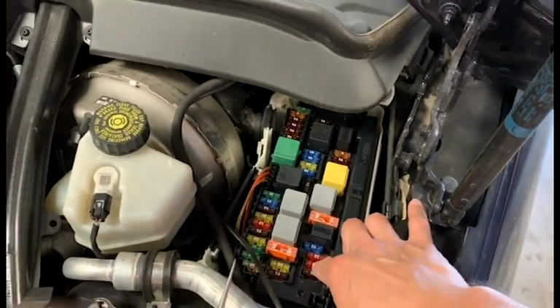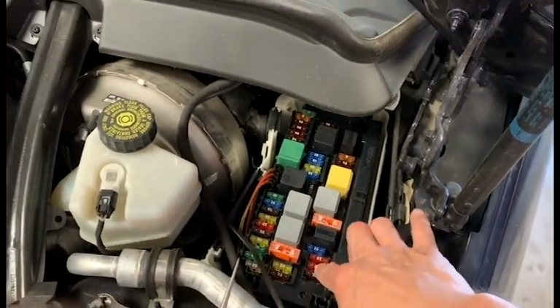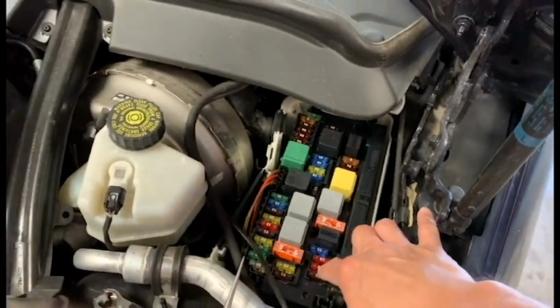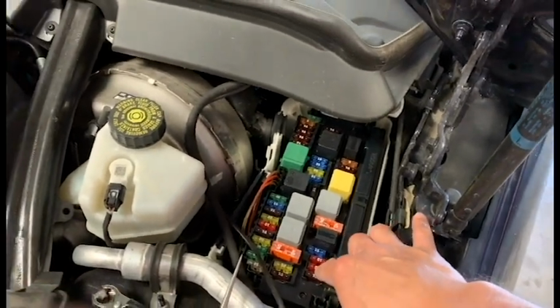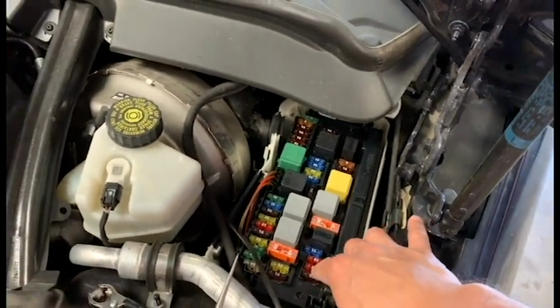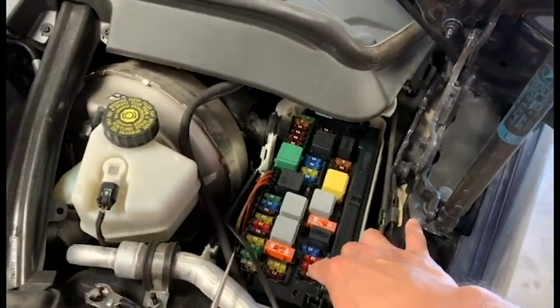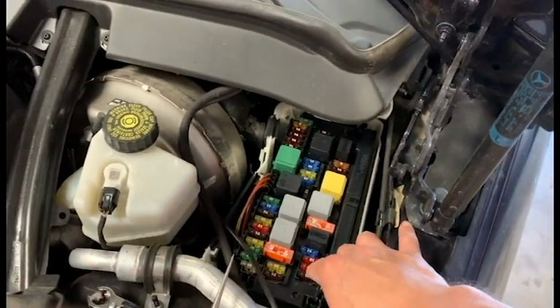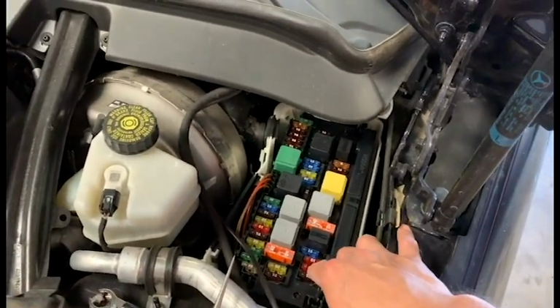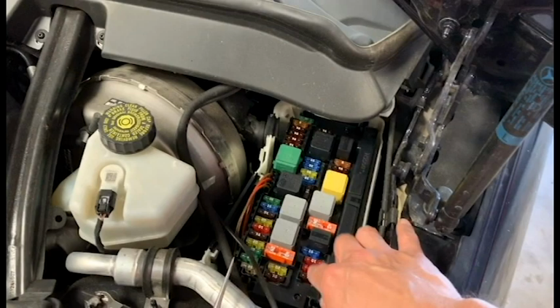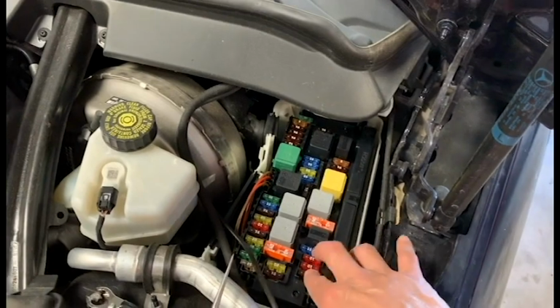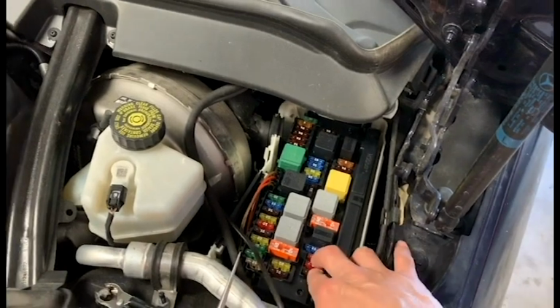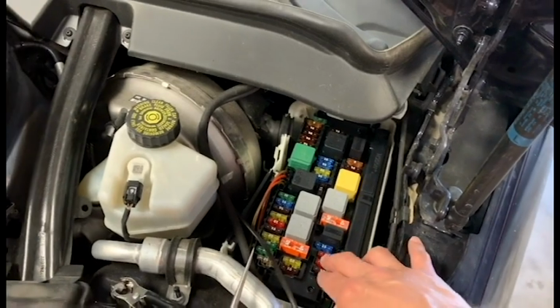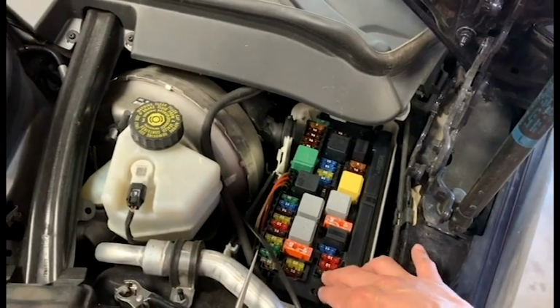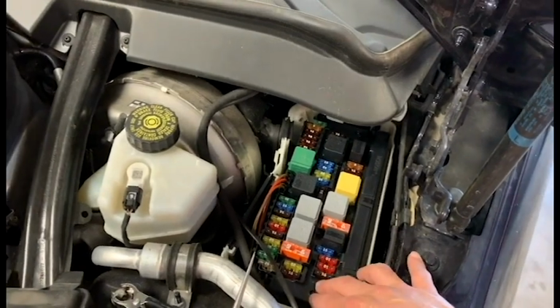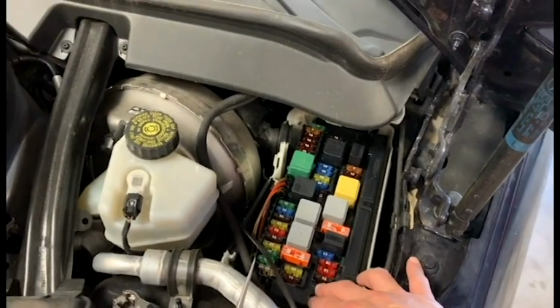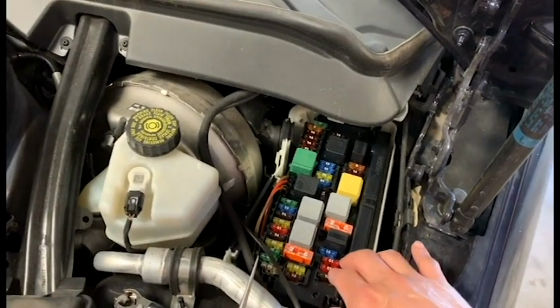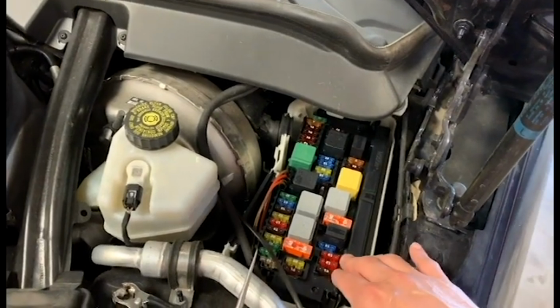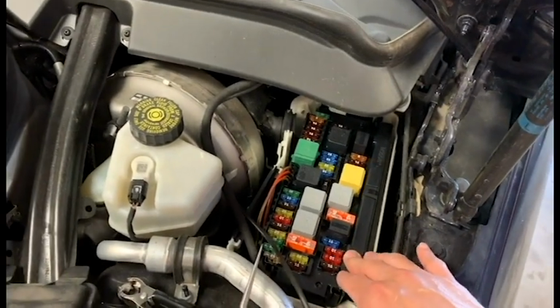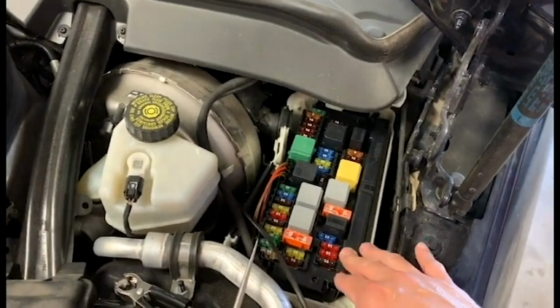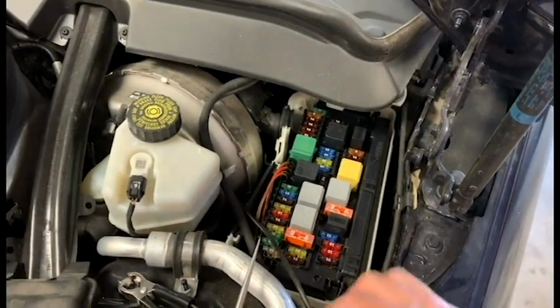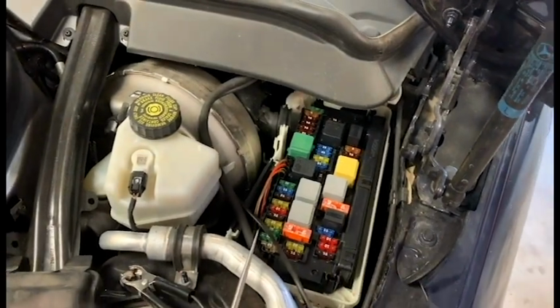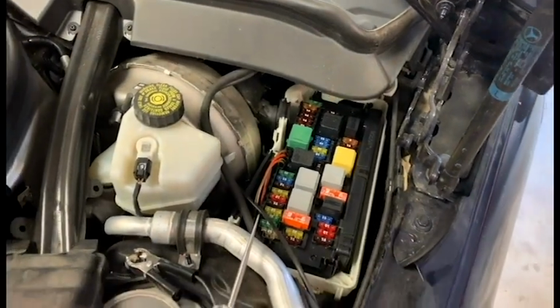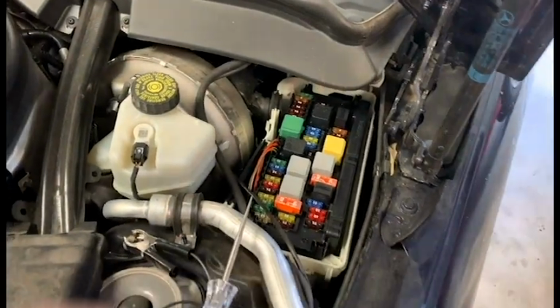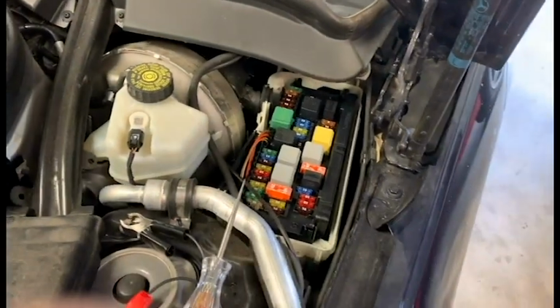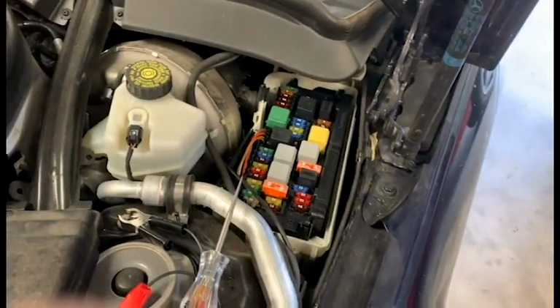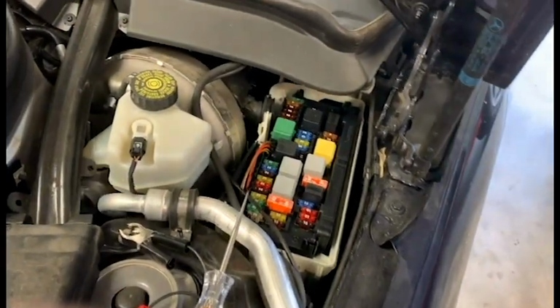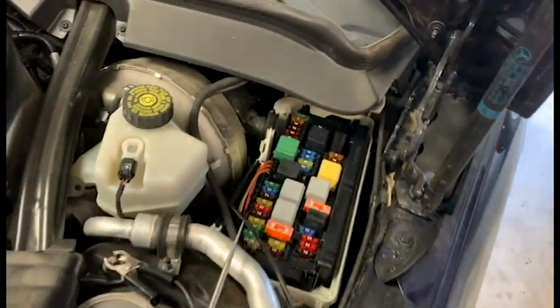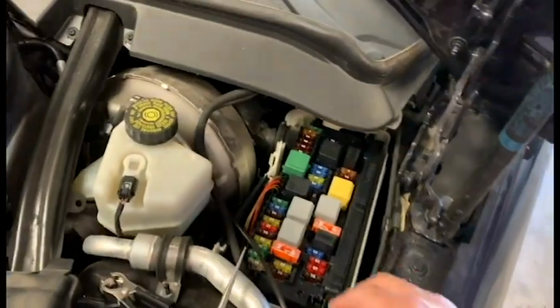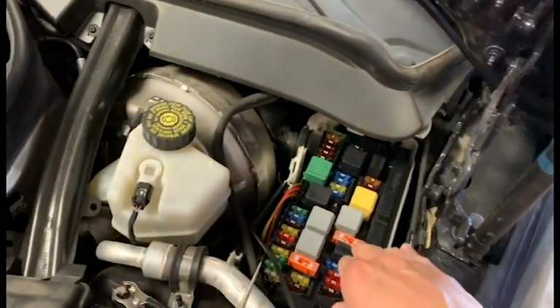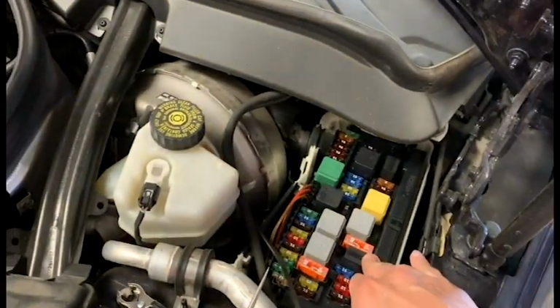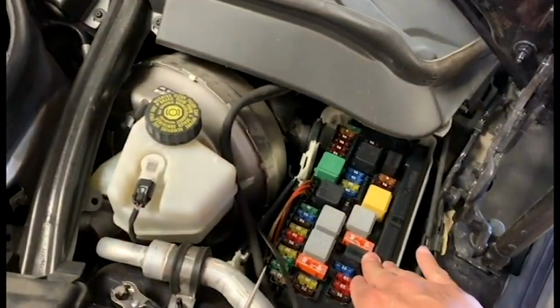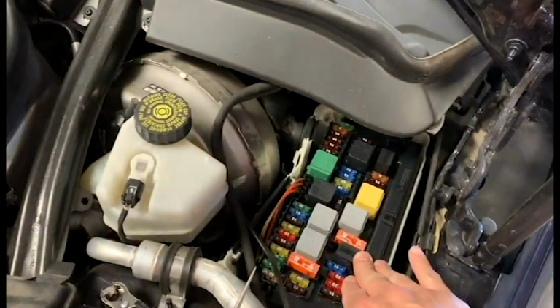Most fuse charts will show if it's circuit 30 for battery, circuit 15 for key on, or circuit 87 for engine on.